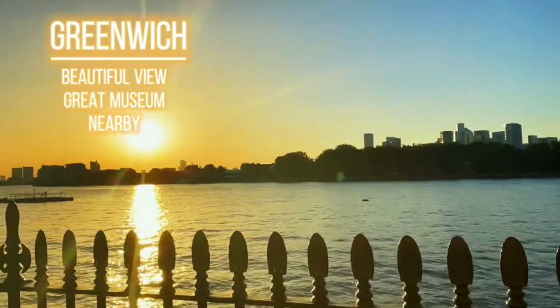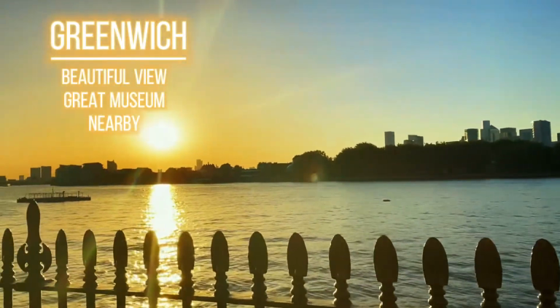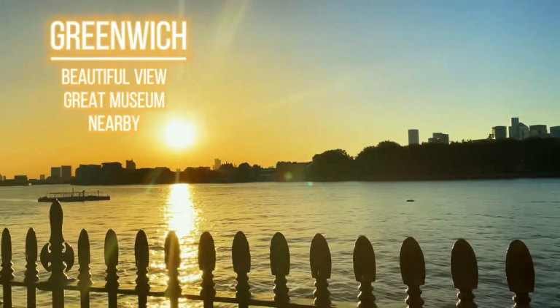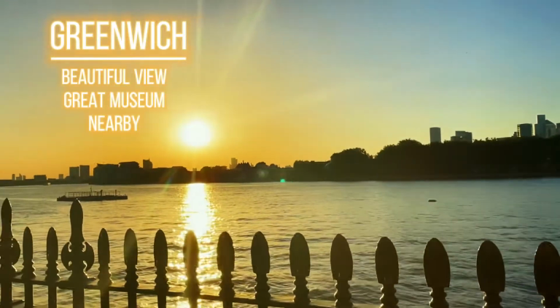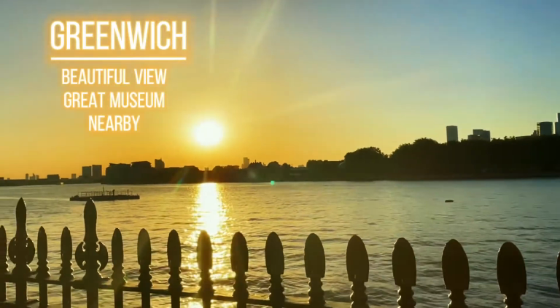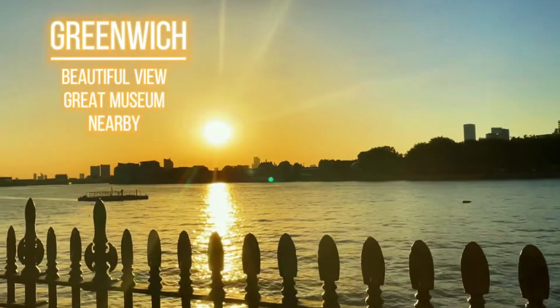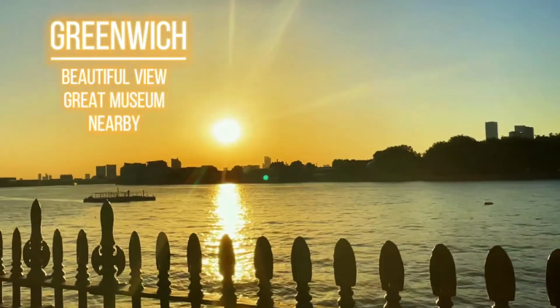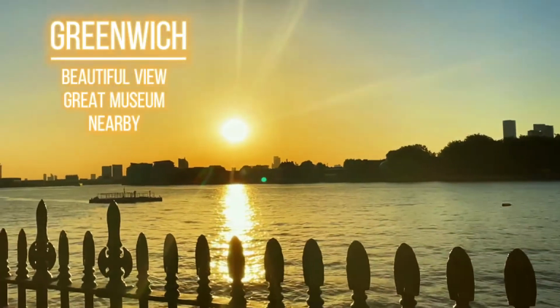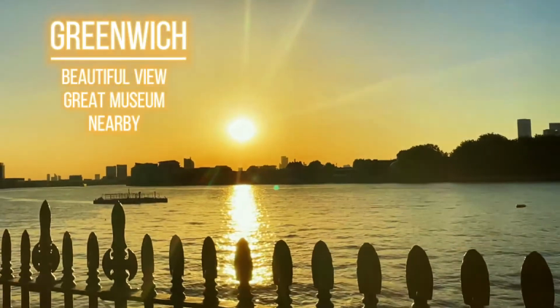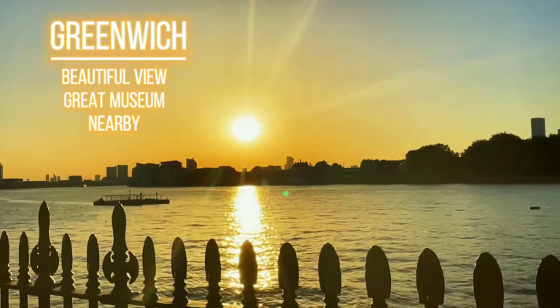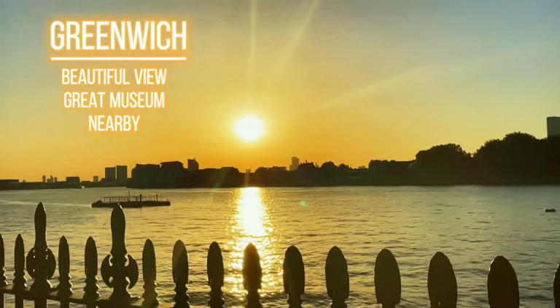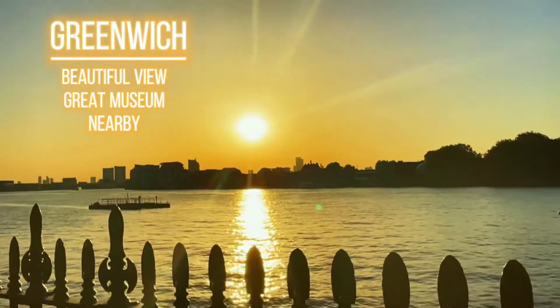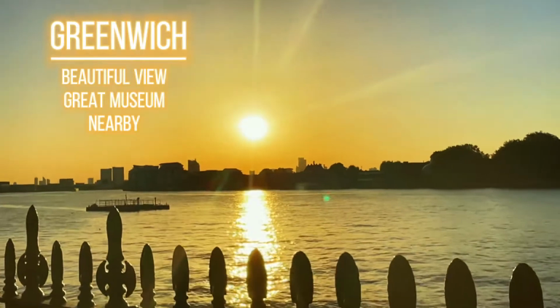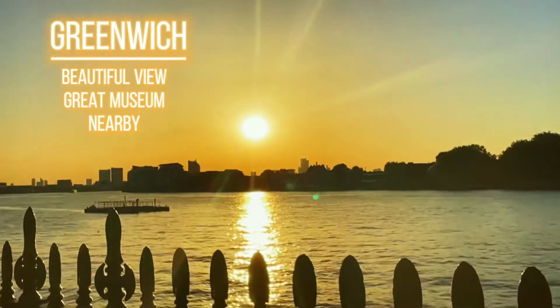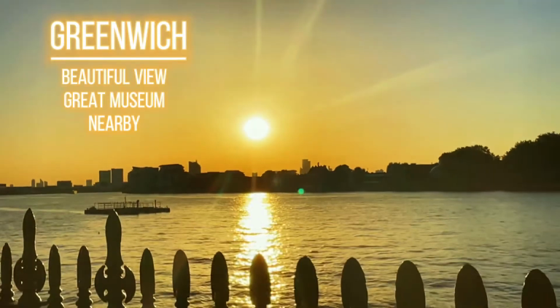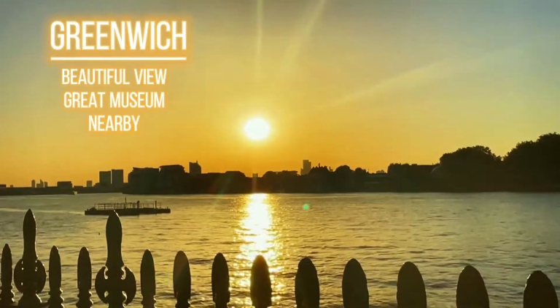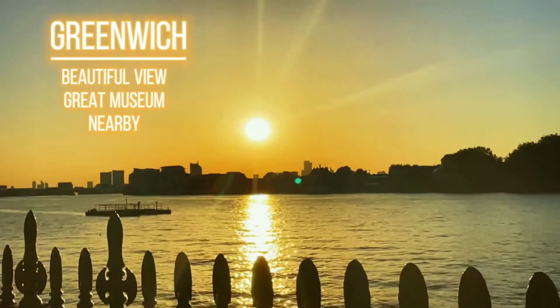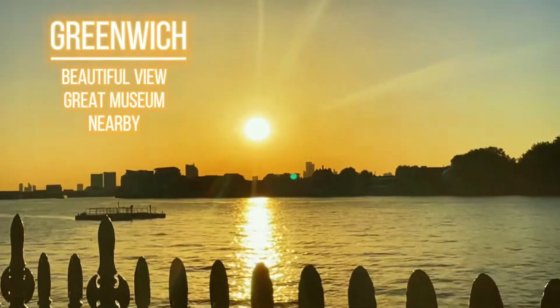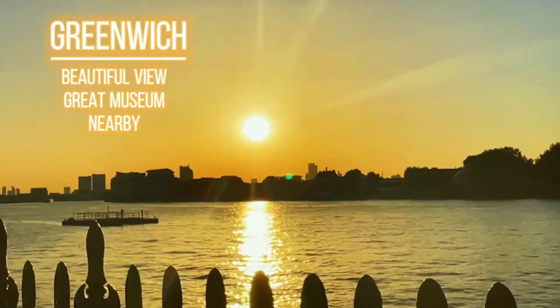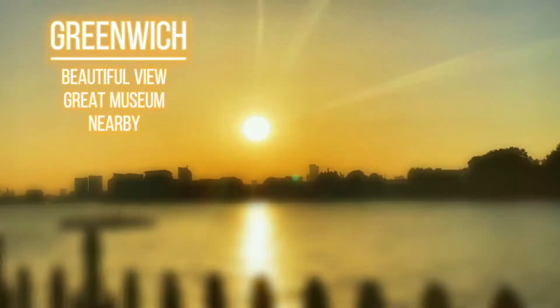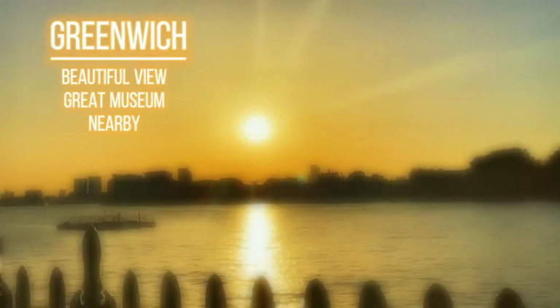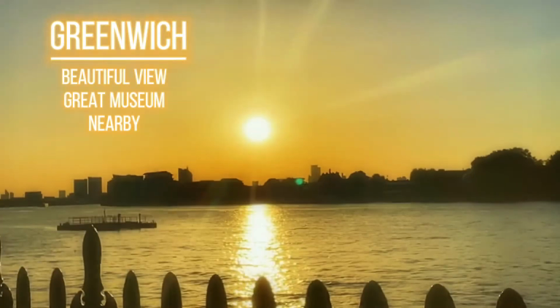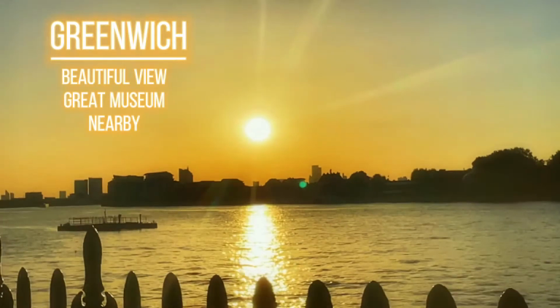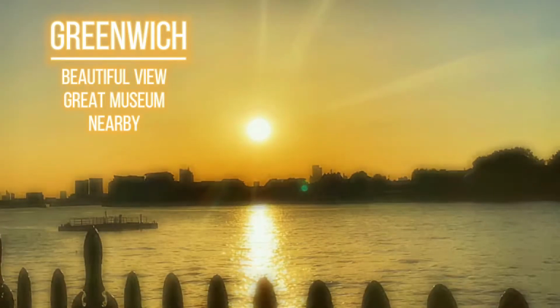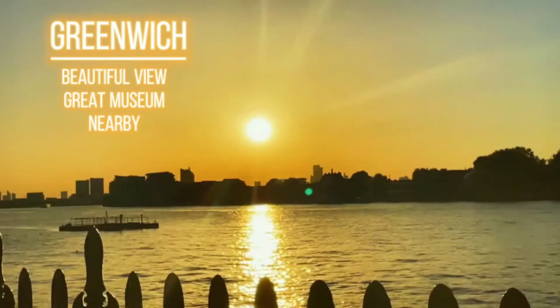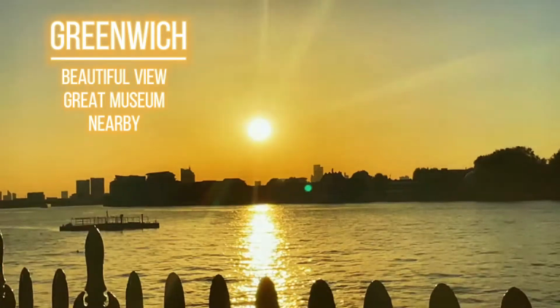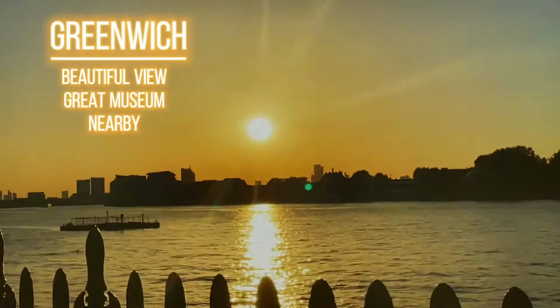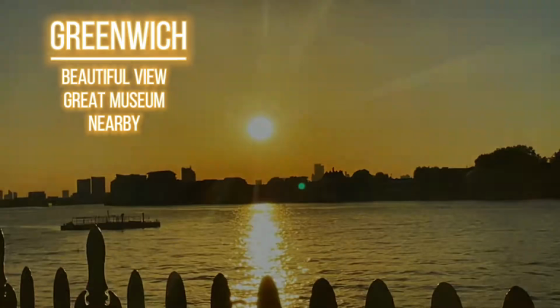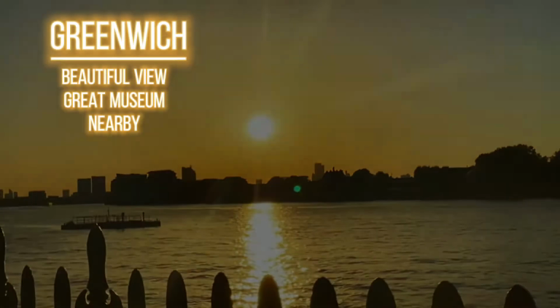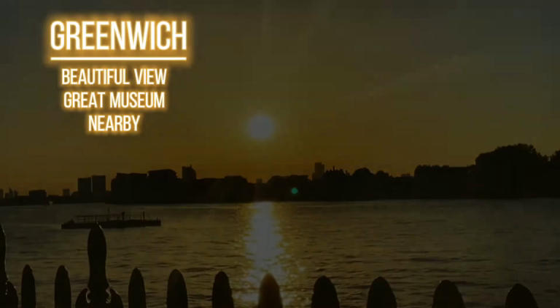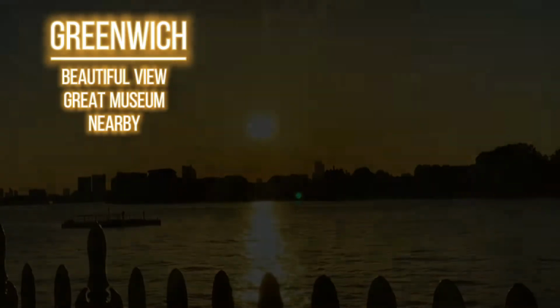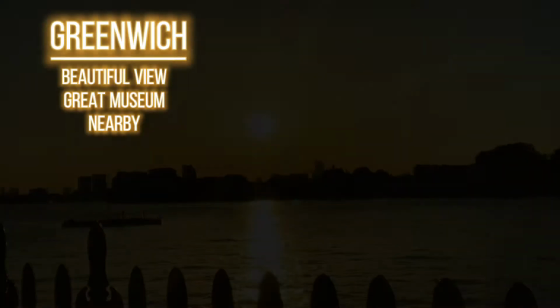Now we're in Greenwich. I'm going to show you the sunset — you can walk up the hill and it's the best view of London. You can see the Canary Wharf skyline and everything. I really like the view.